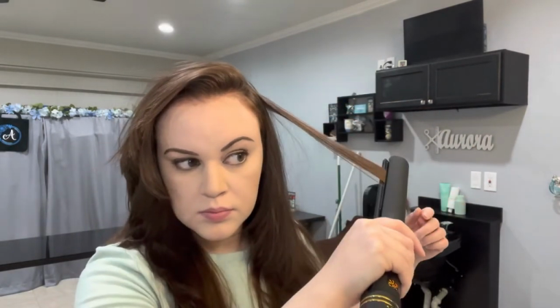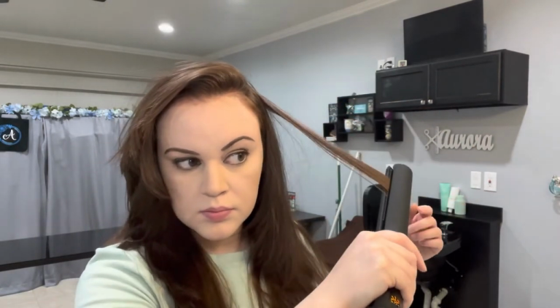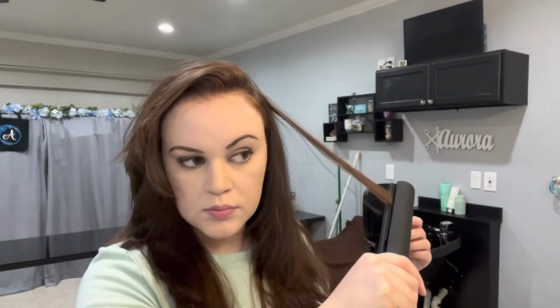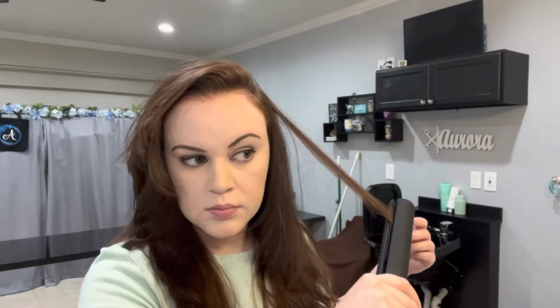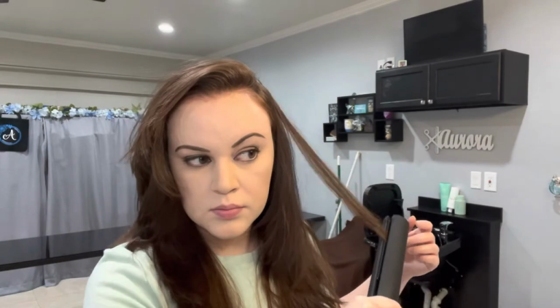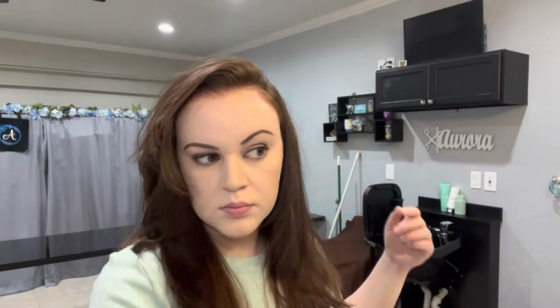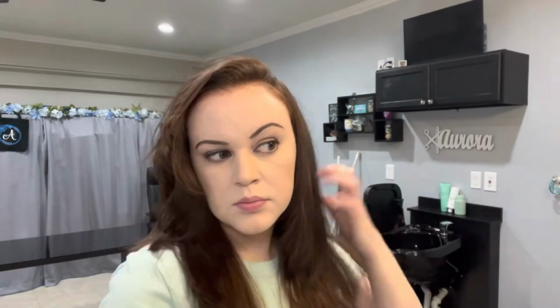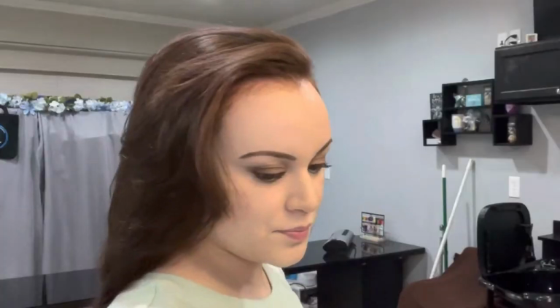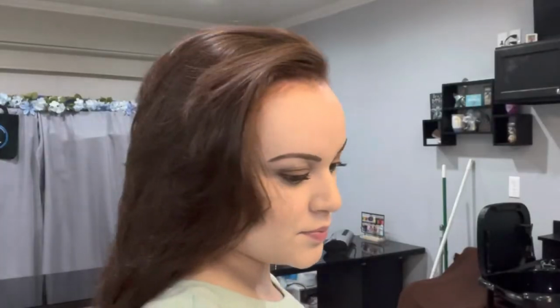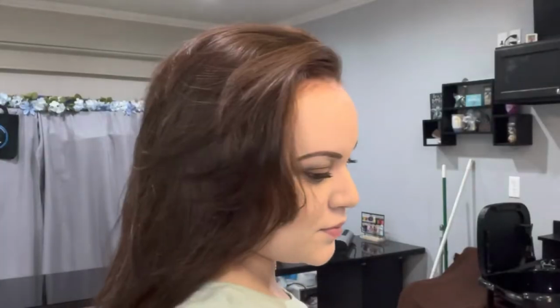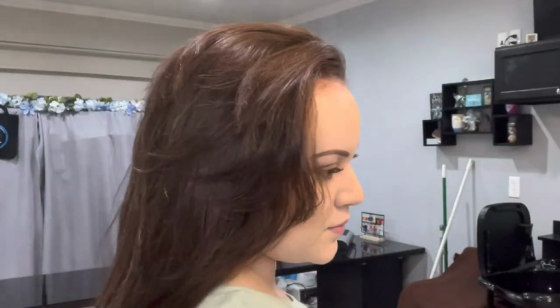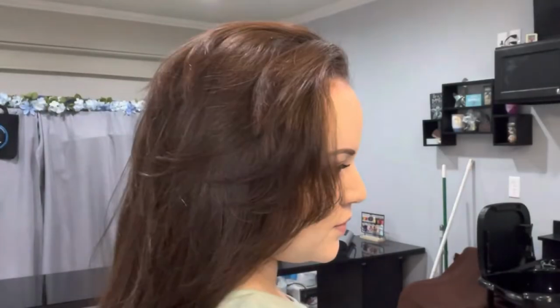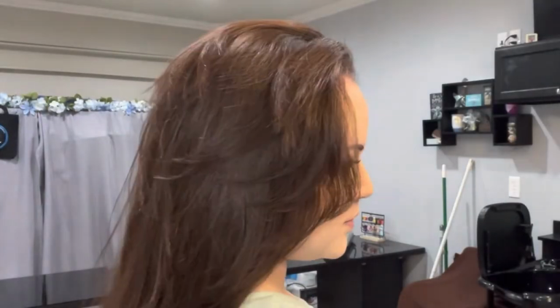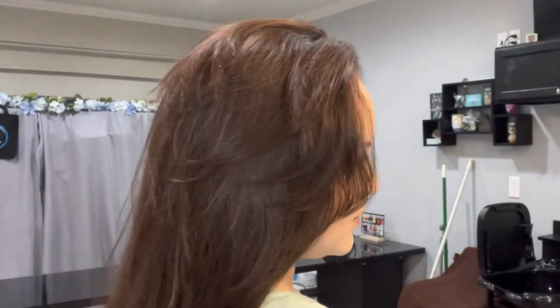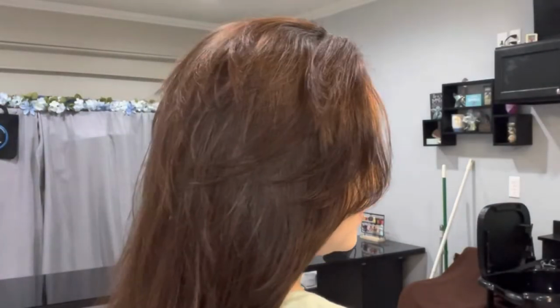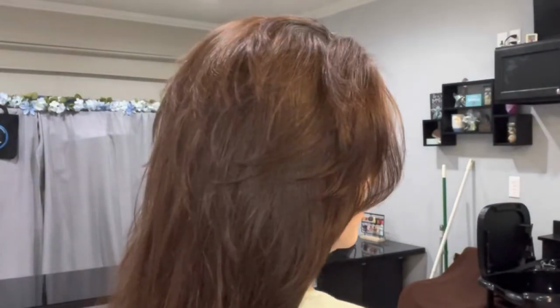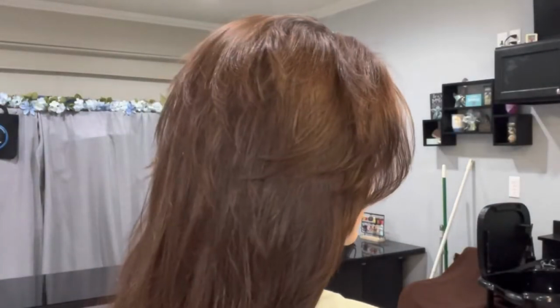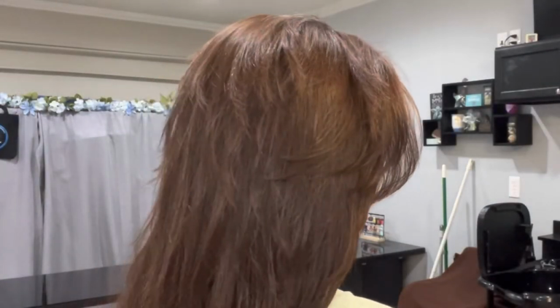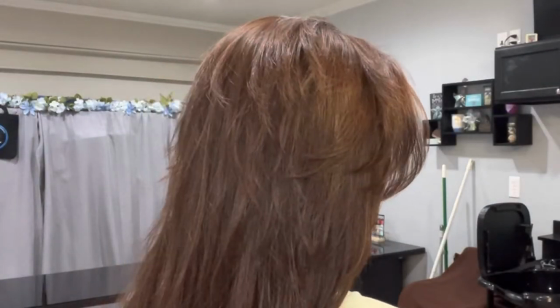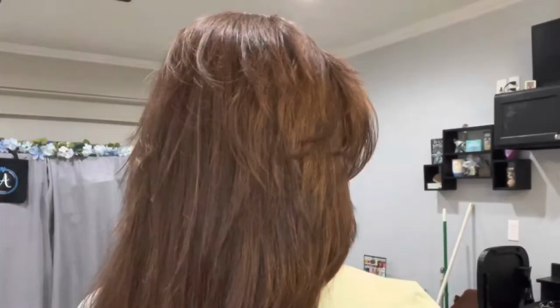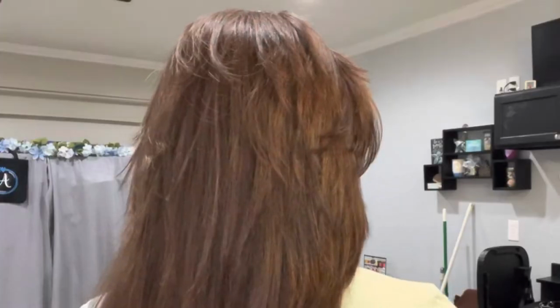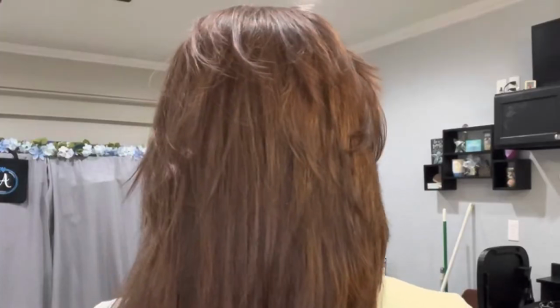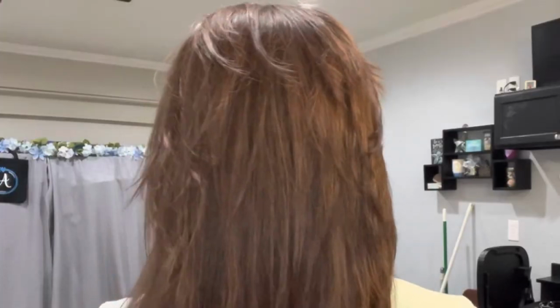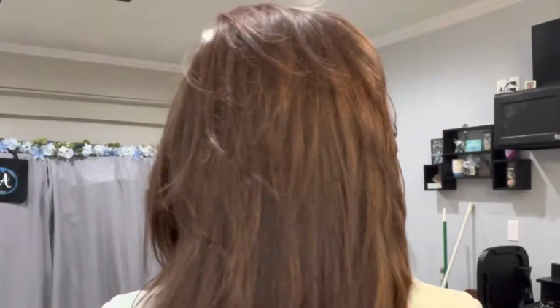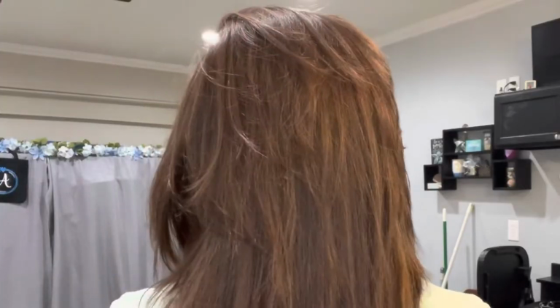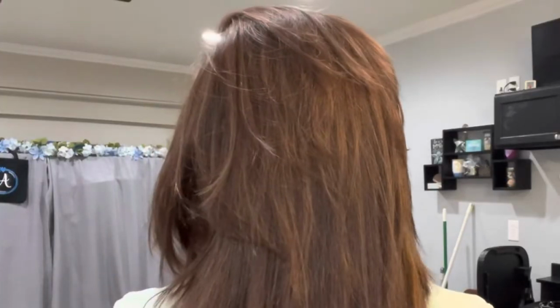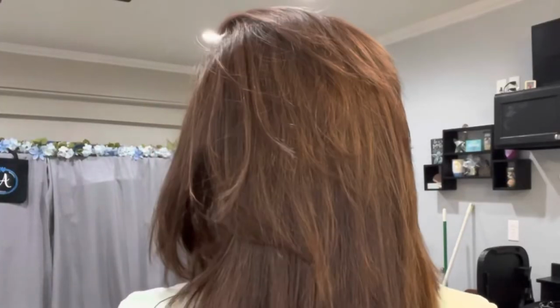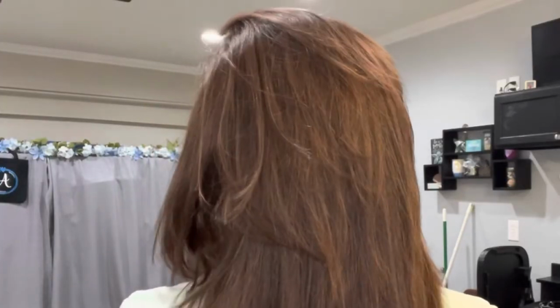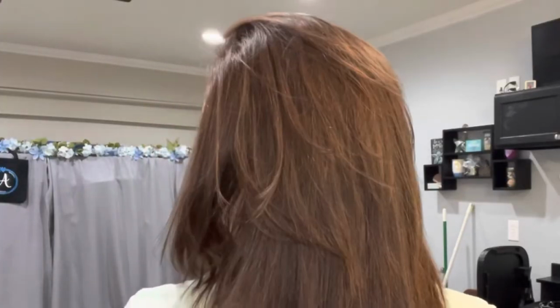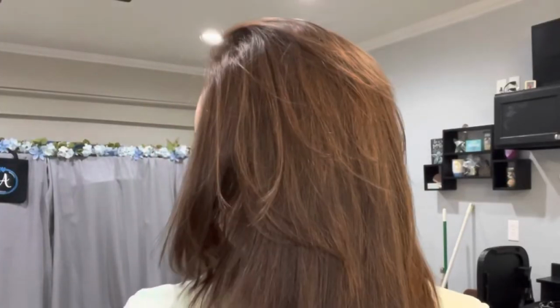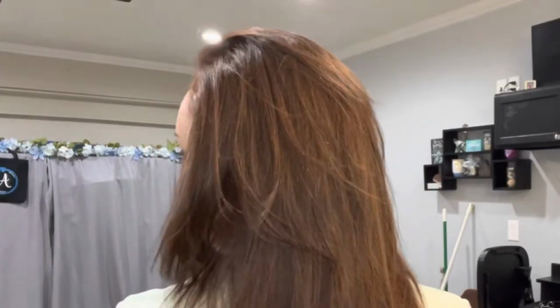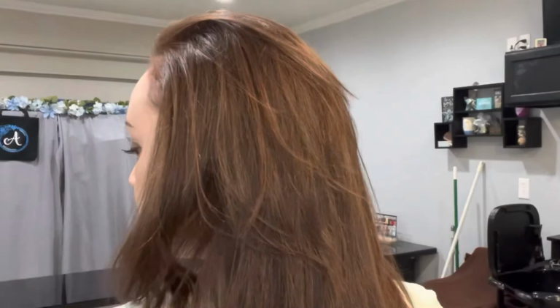And this is the final result with all the texture, volume, and body I could ever want from a flat iron.